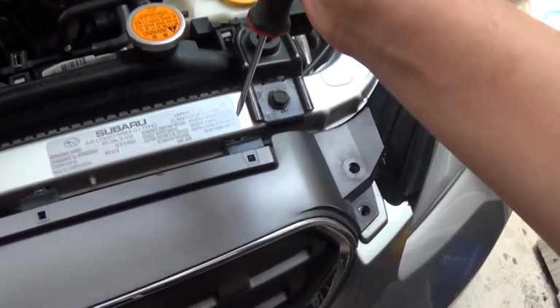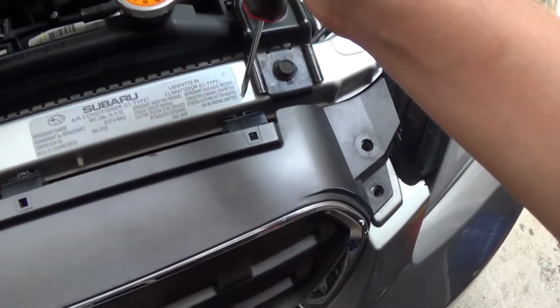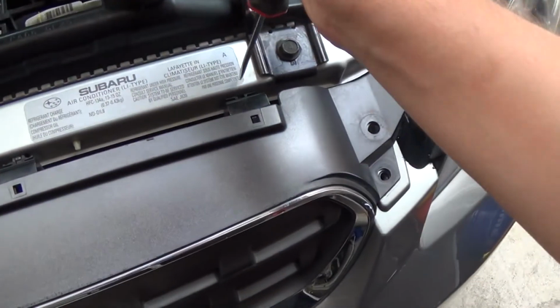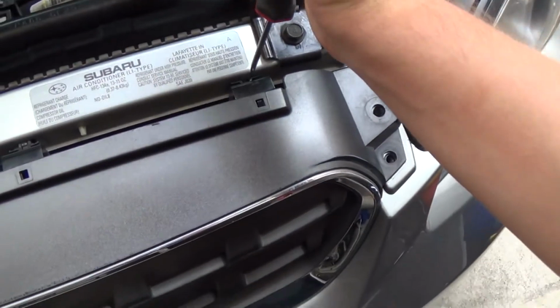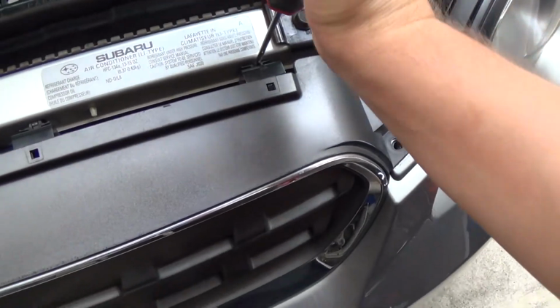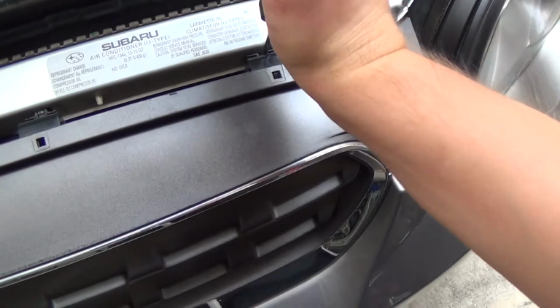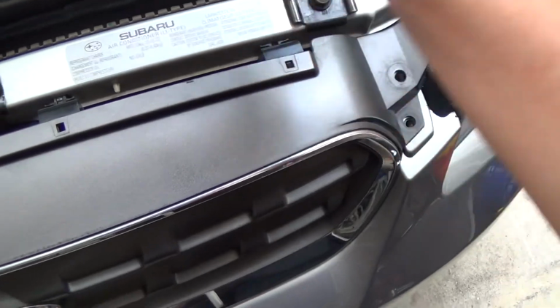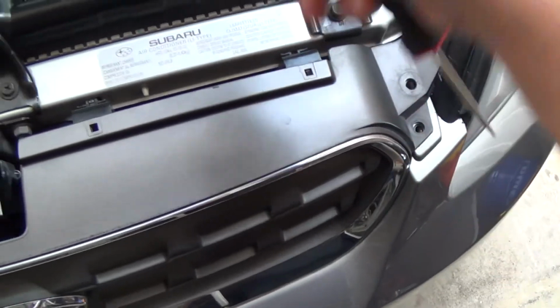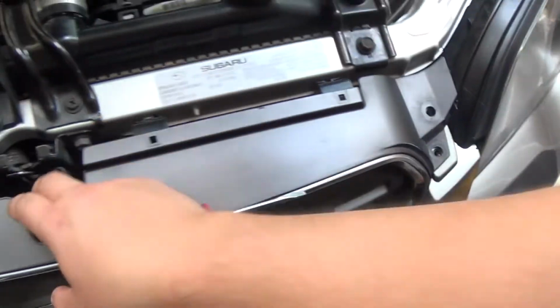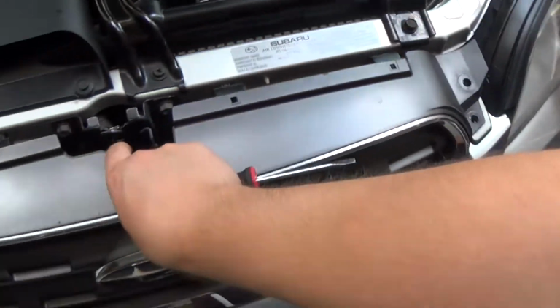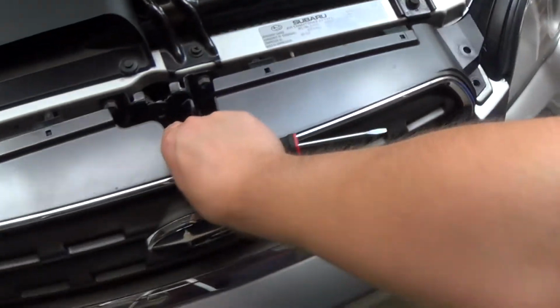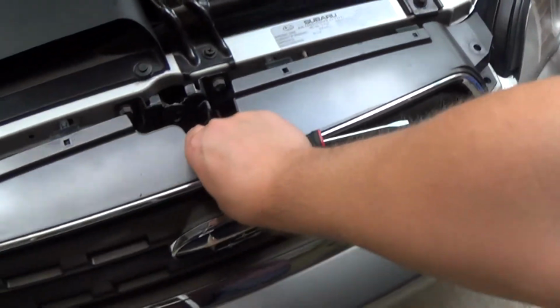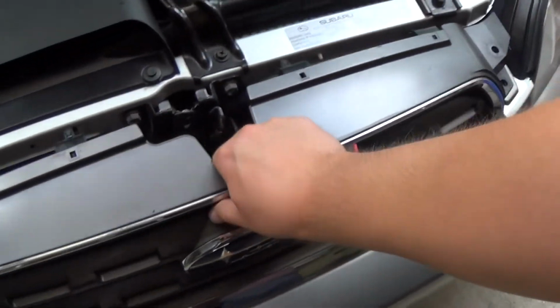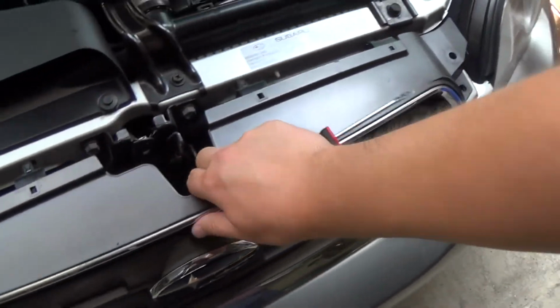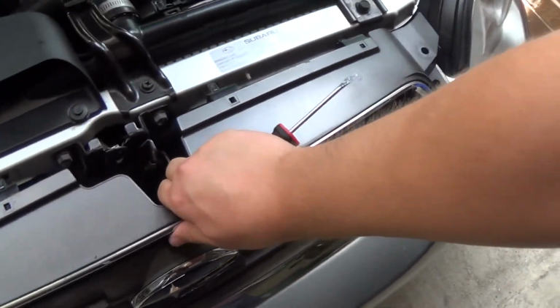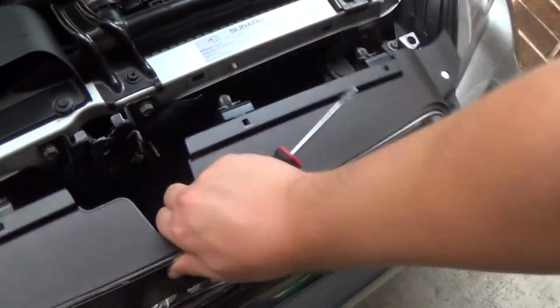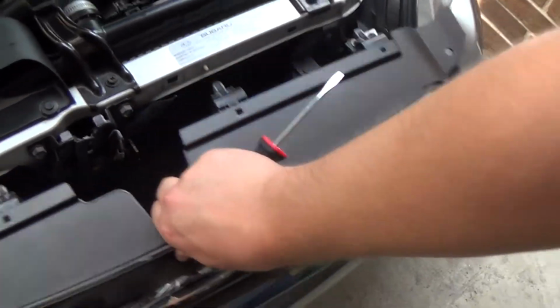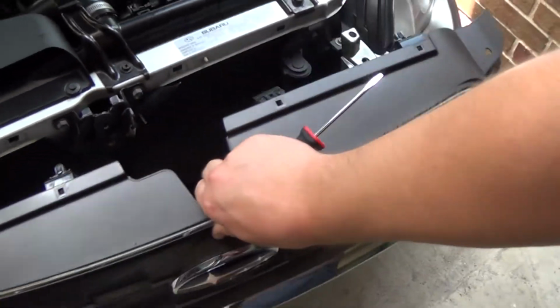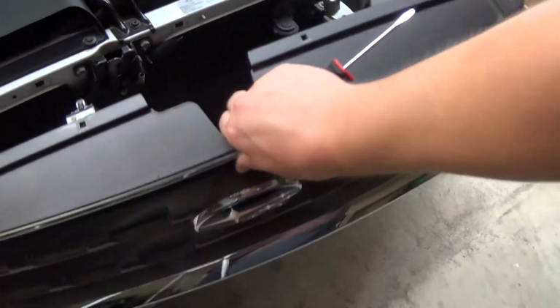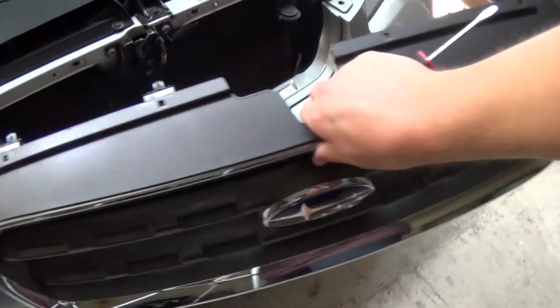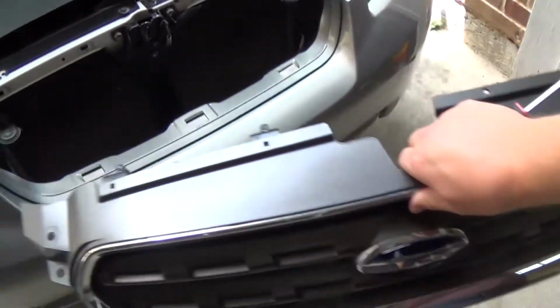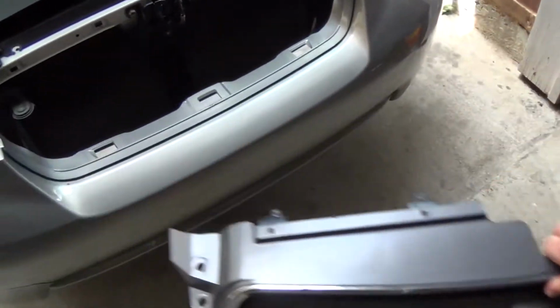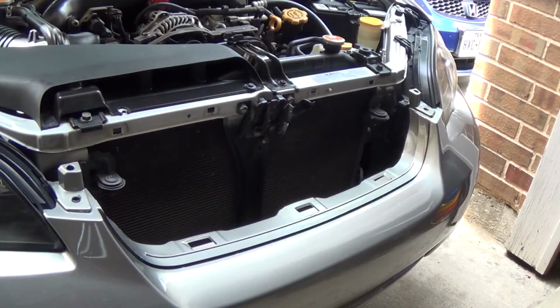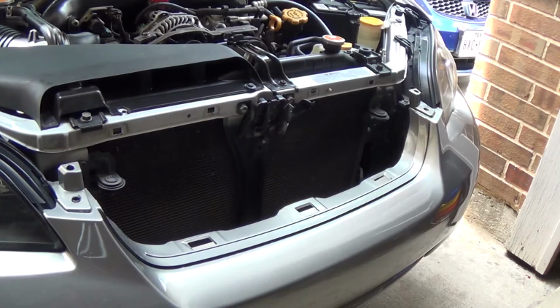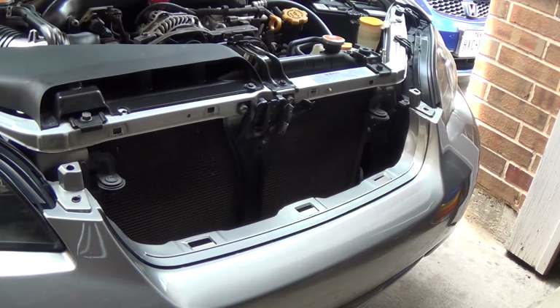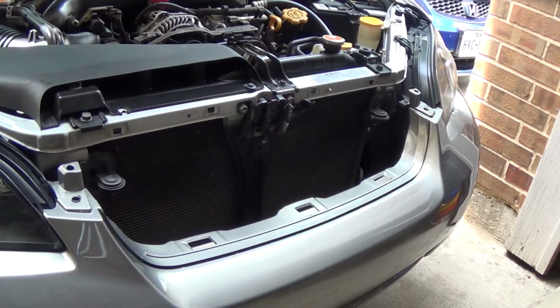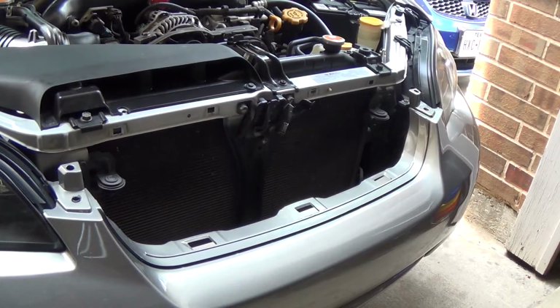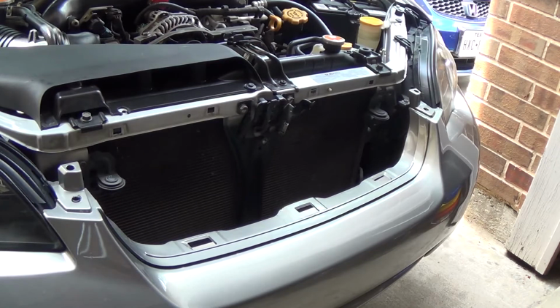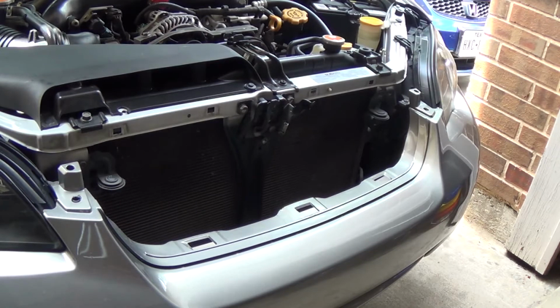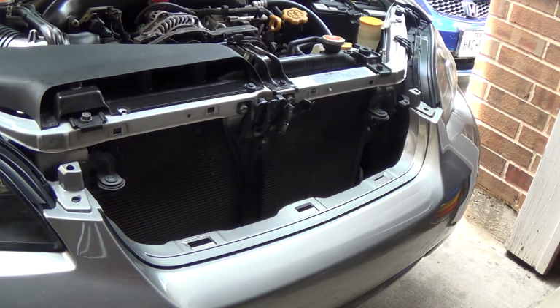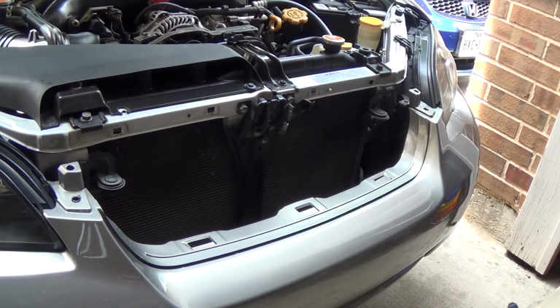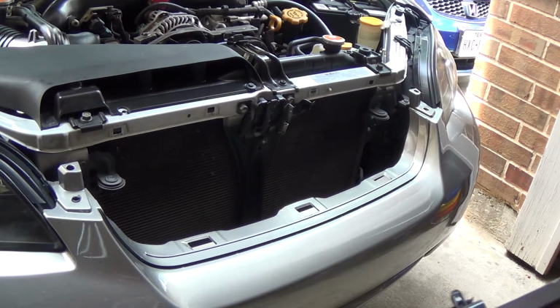Once all those tabs are released, you slide it out. That's it — the grille comes right off.